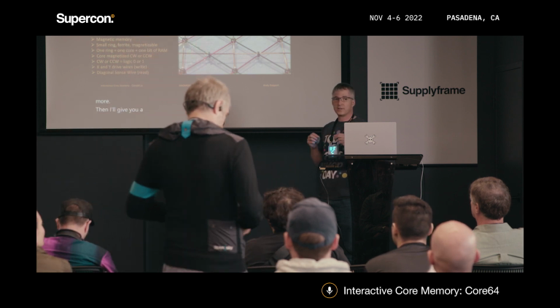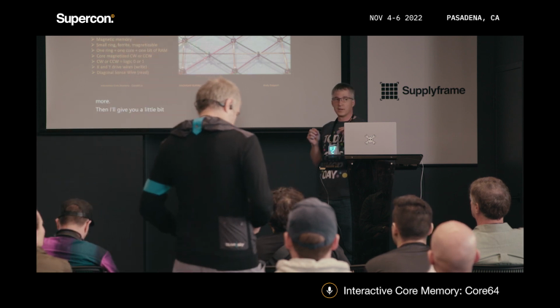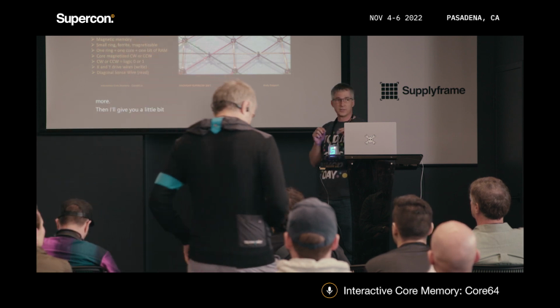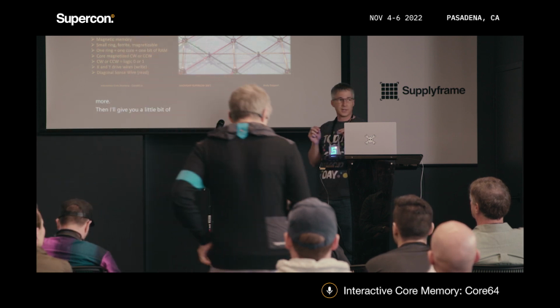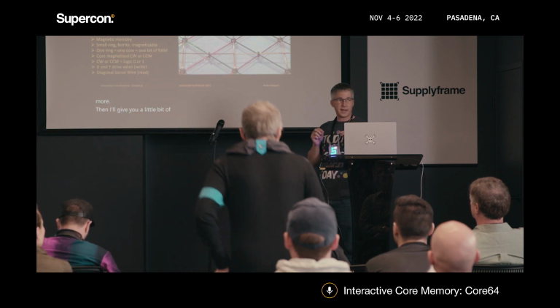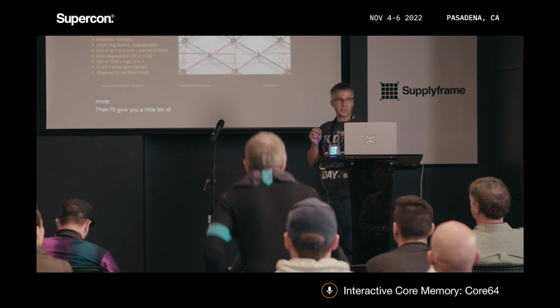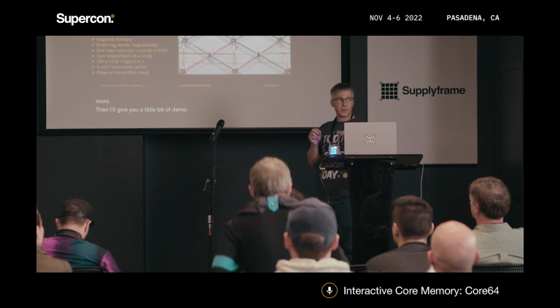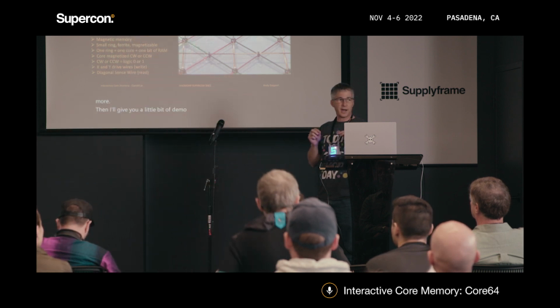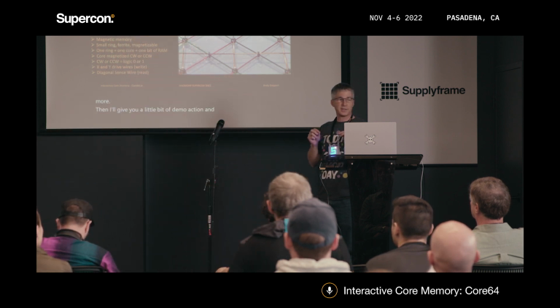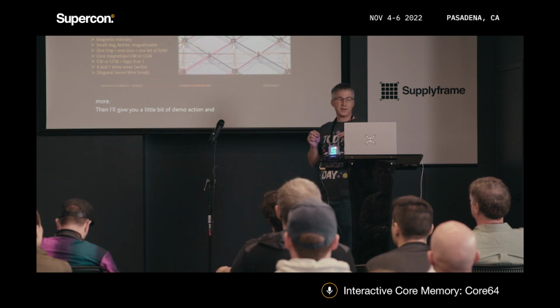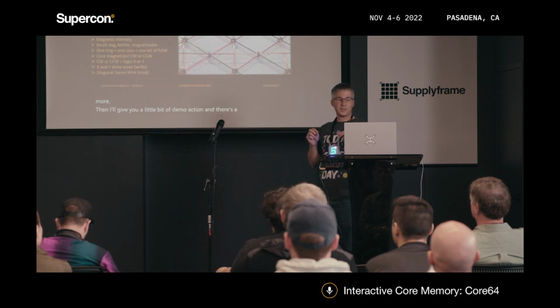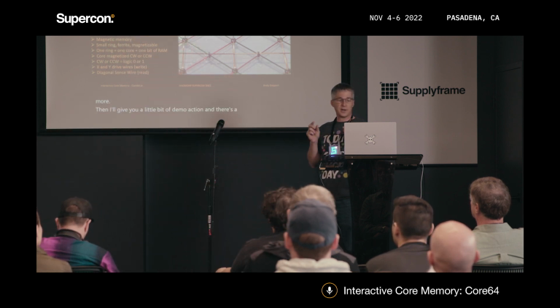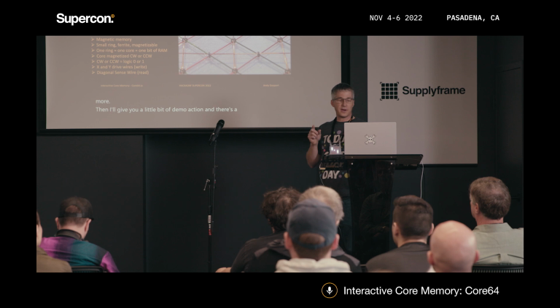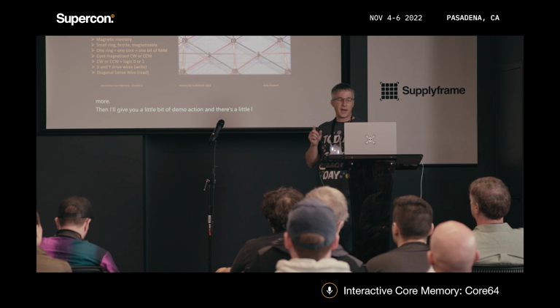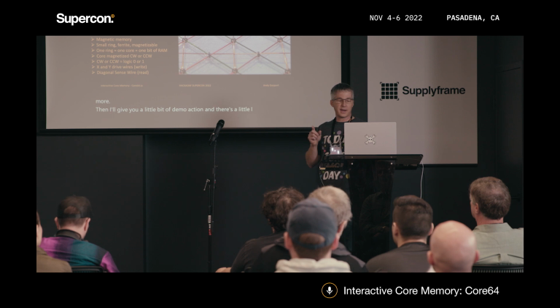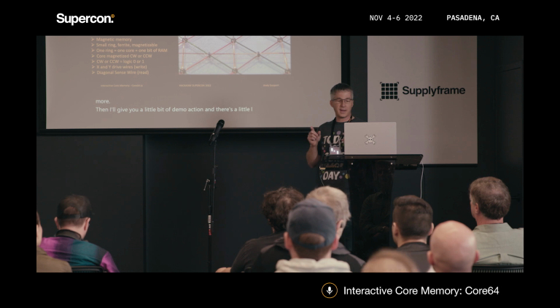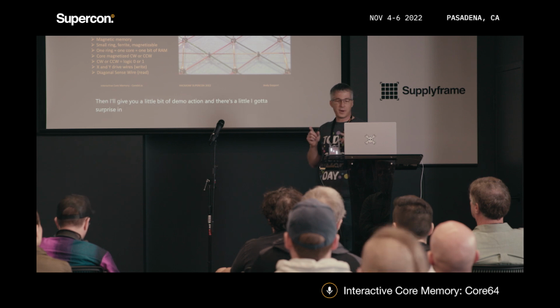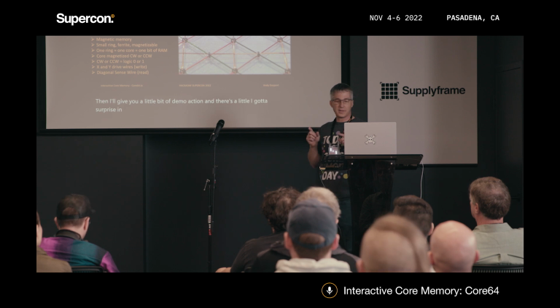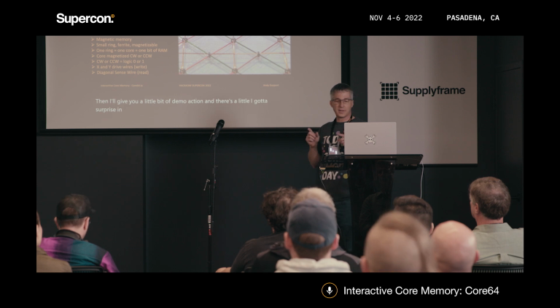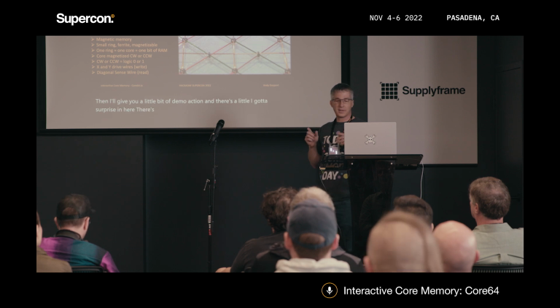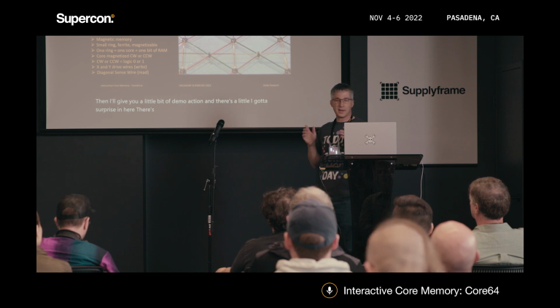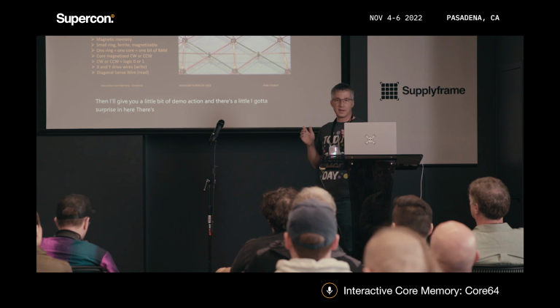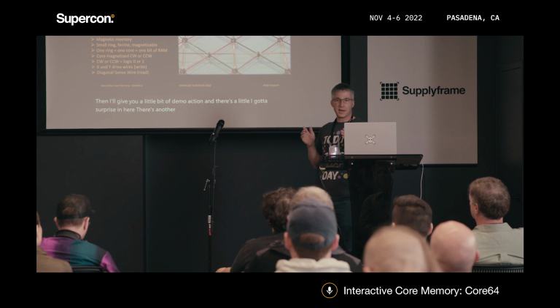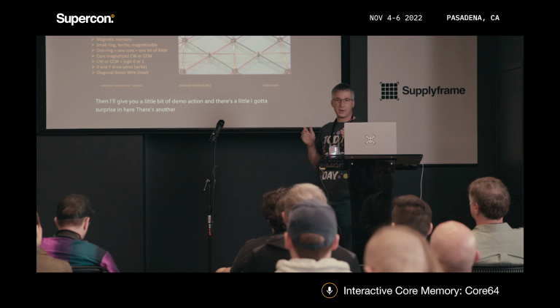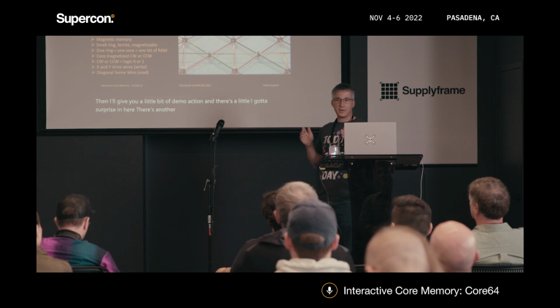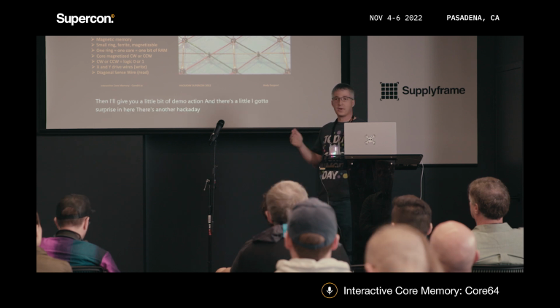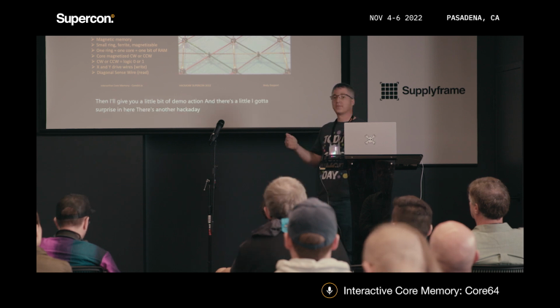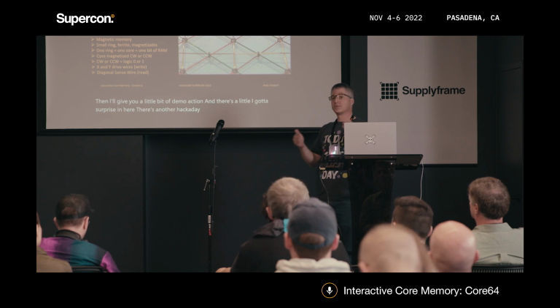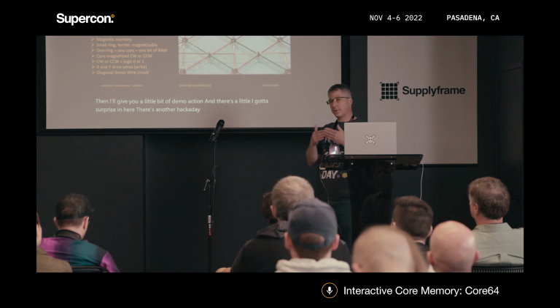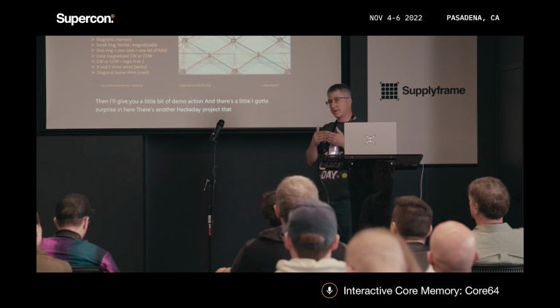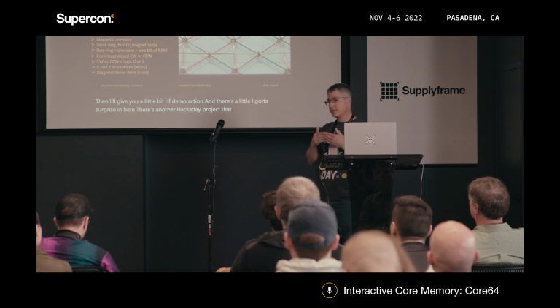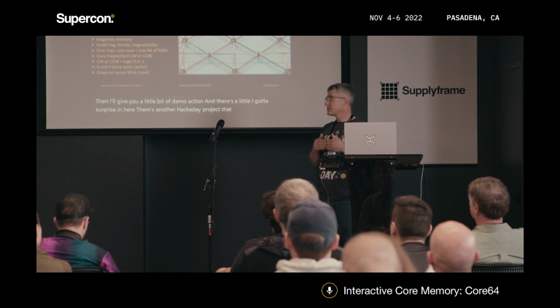I got a surprise in here — there's another Hackaday project that I collaborated with that's part of this.